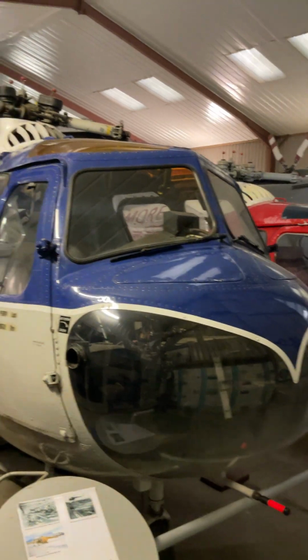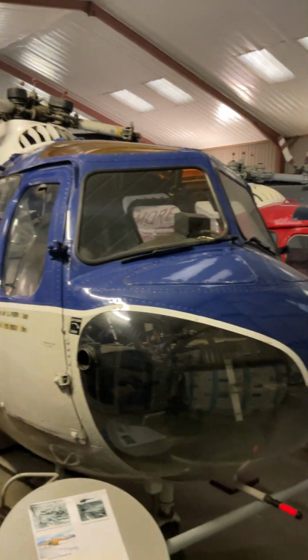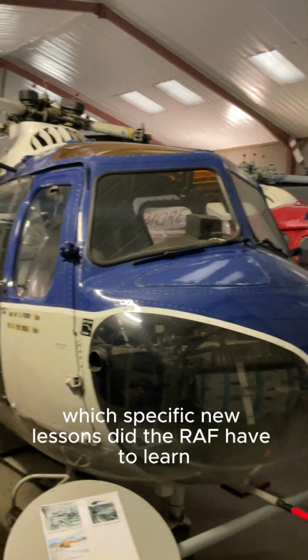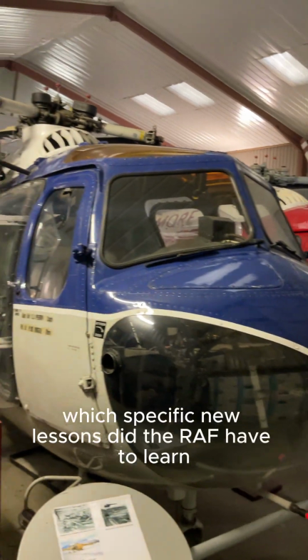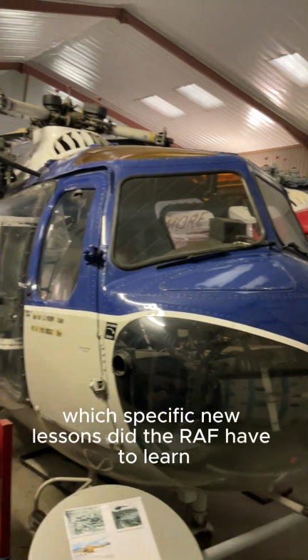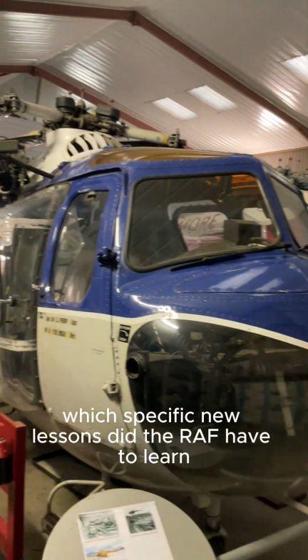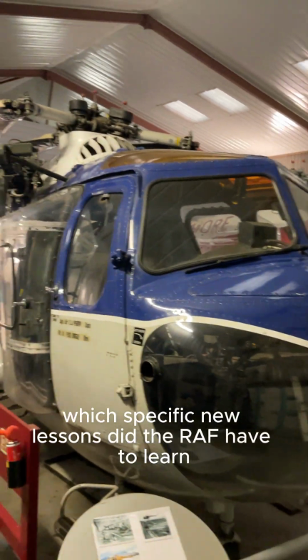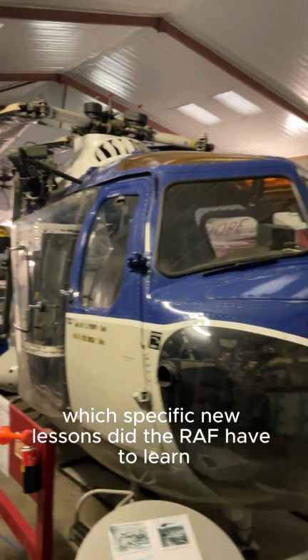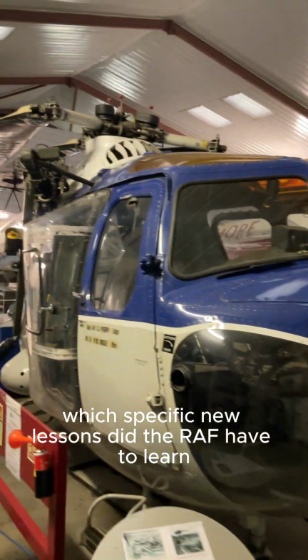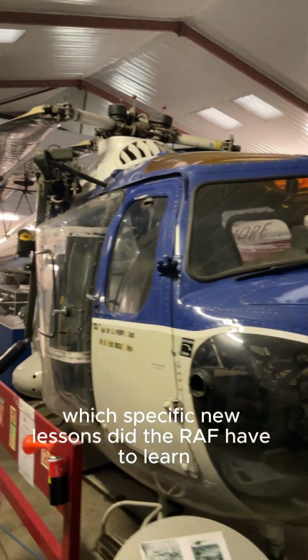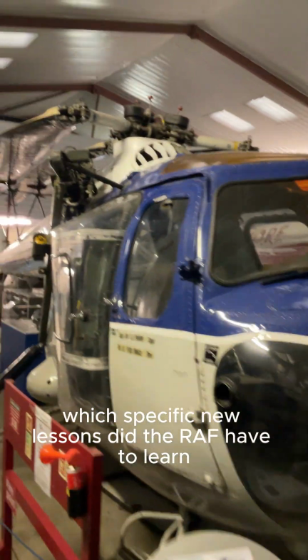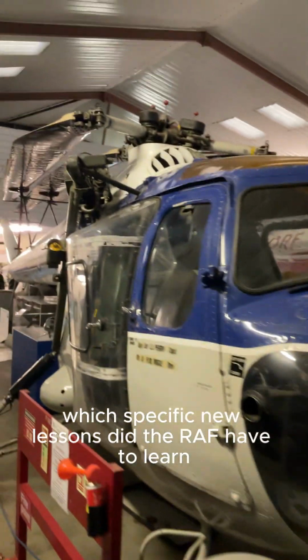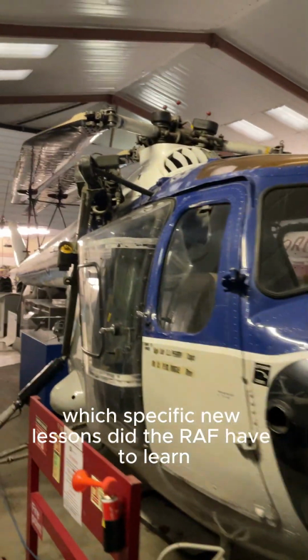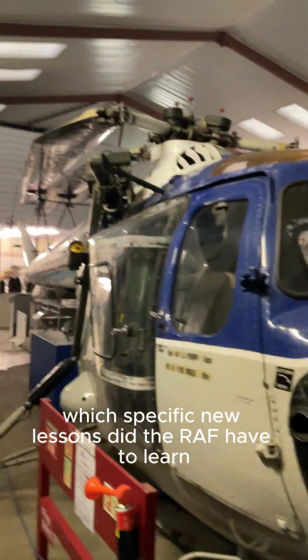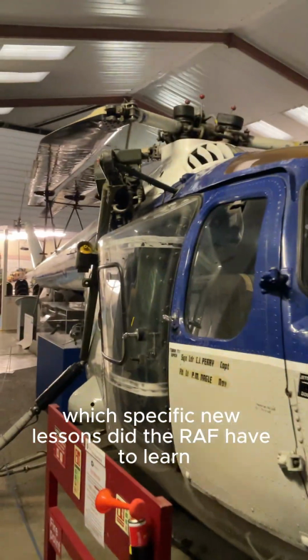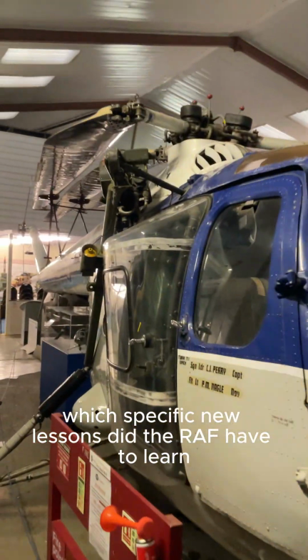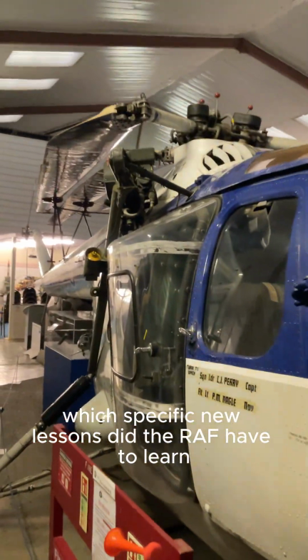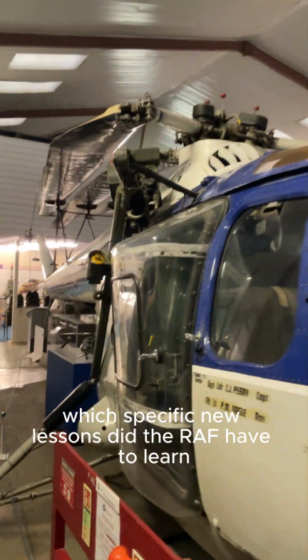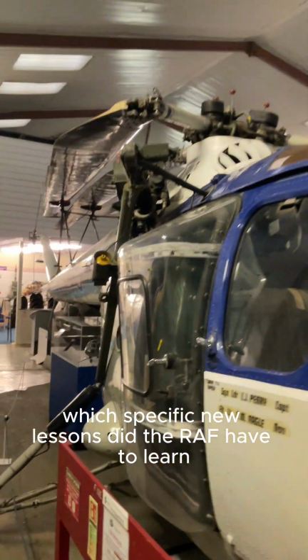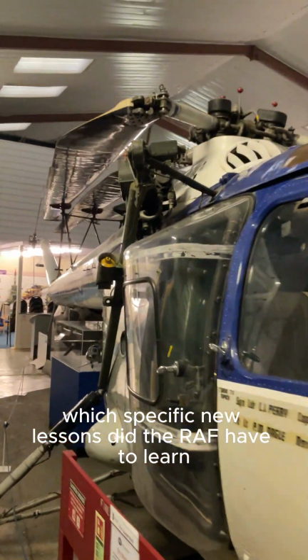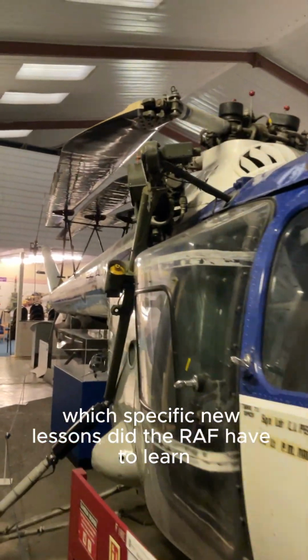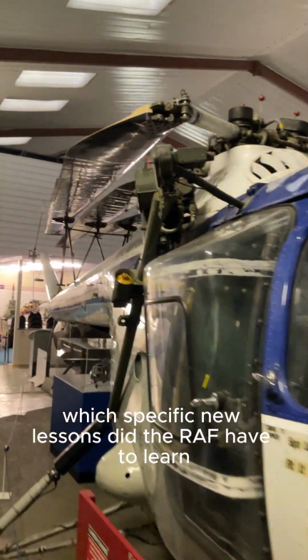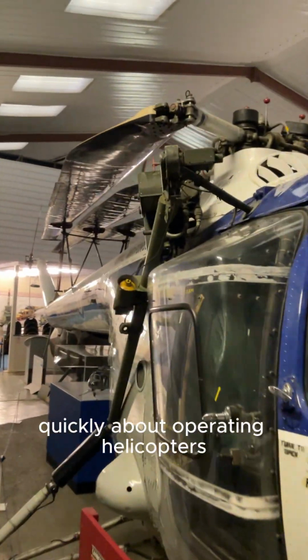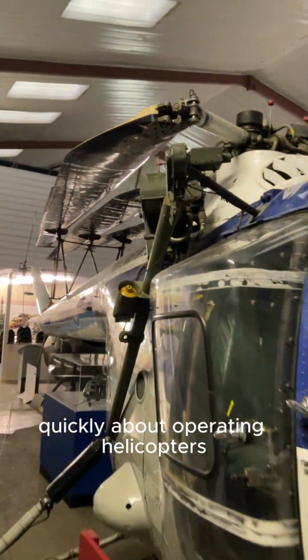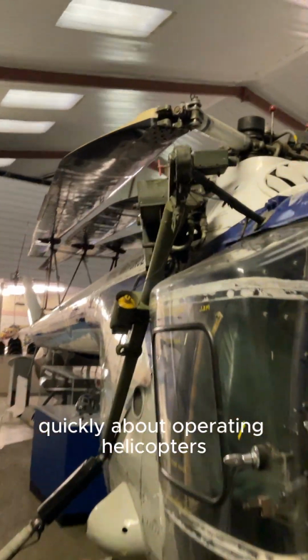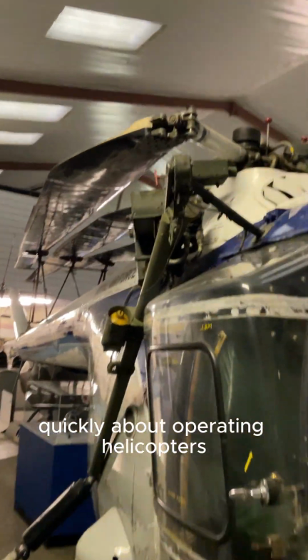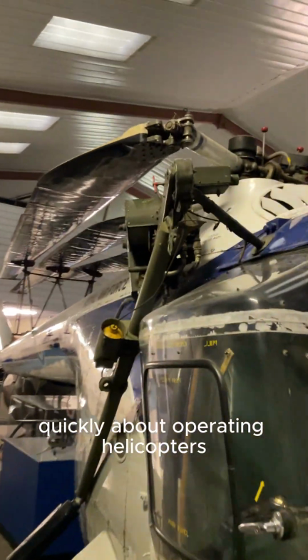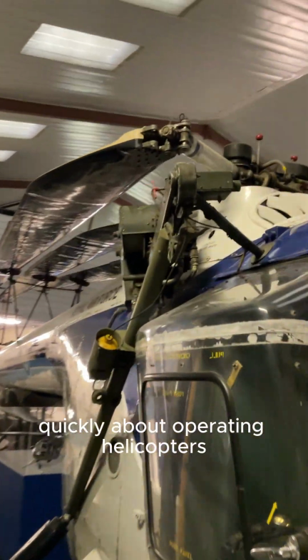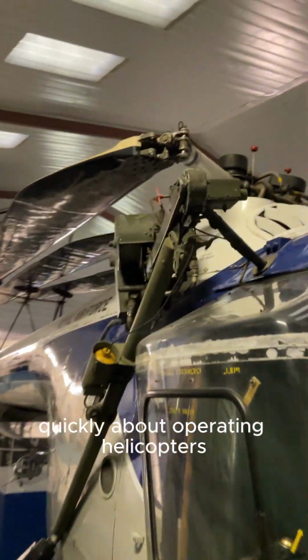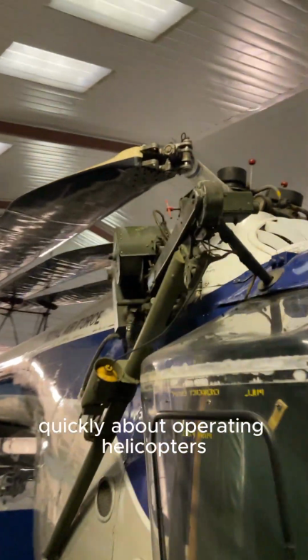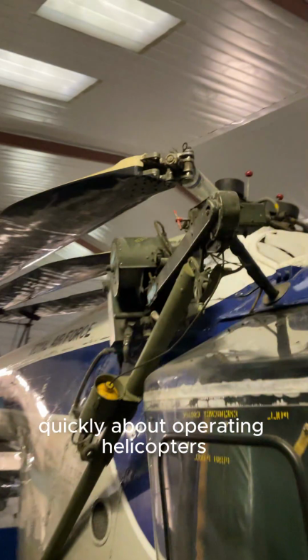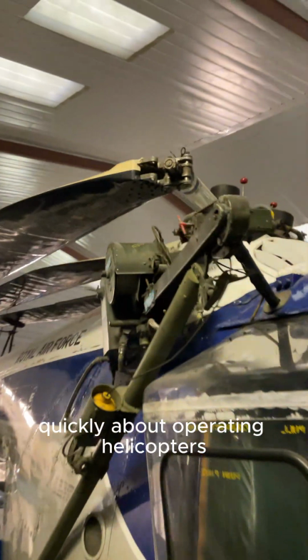Which specific new lessons did the RAF have to learn quickly about operating helicopters?